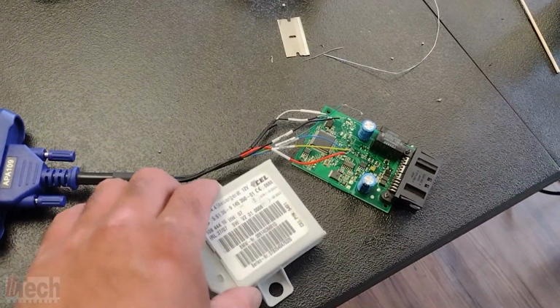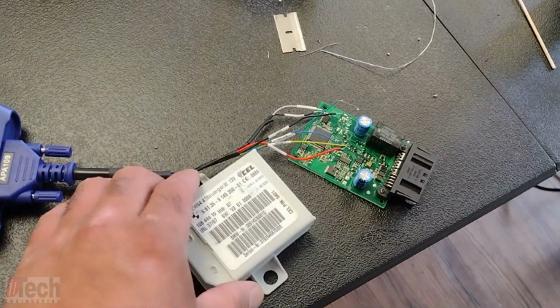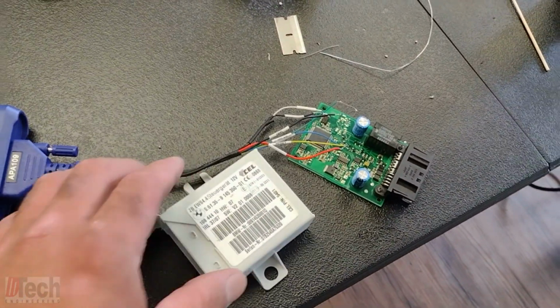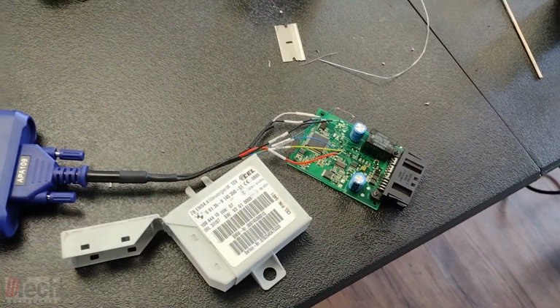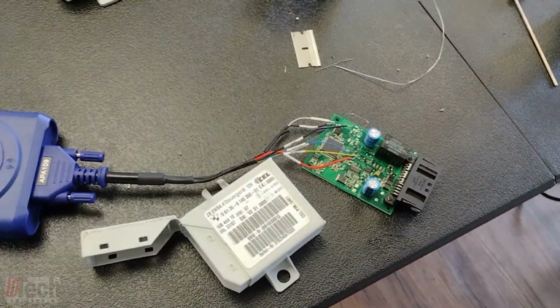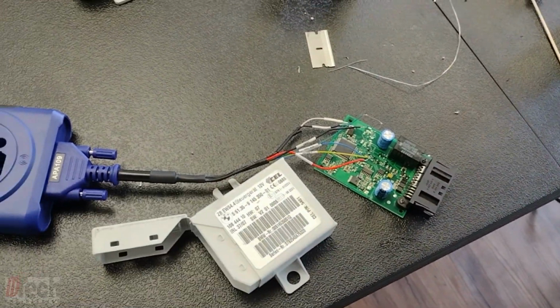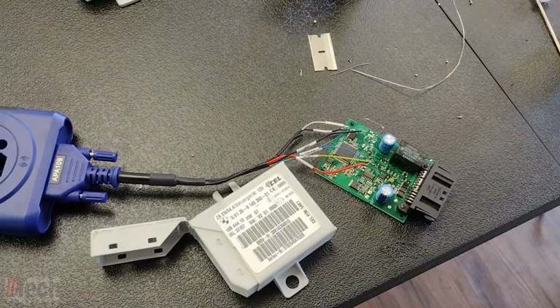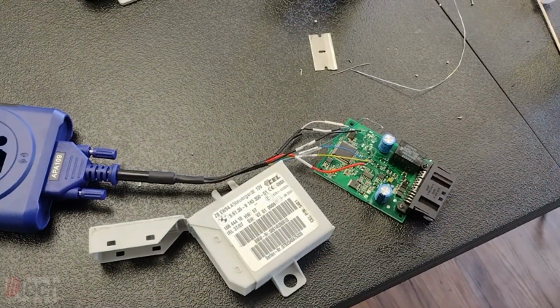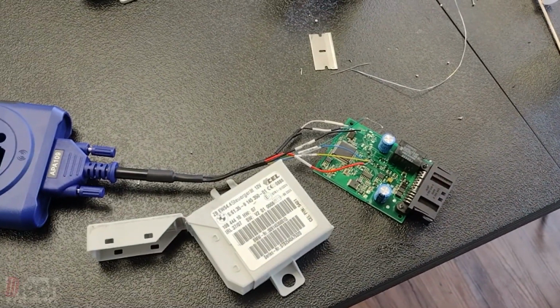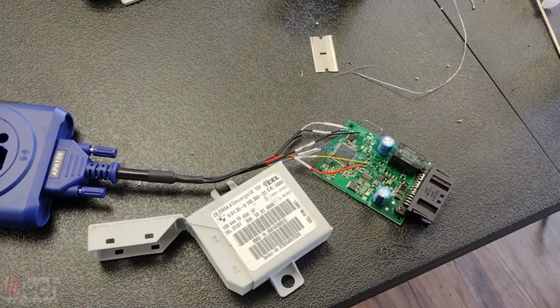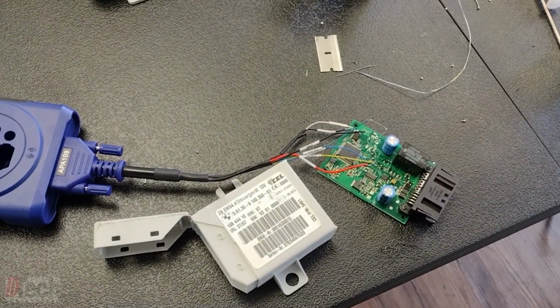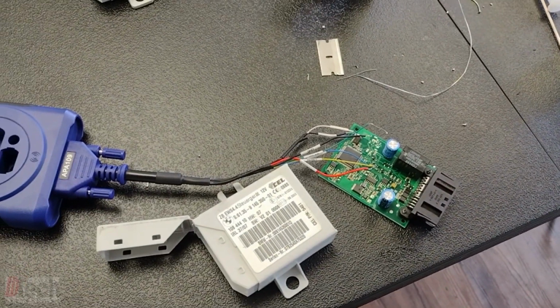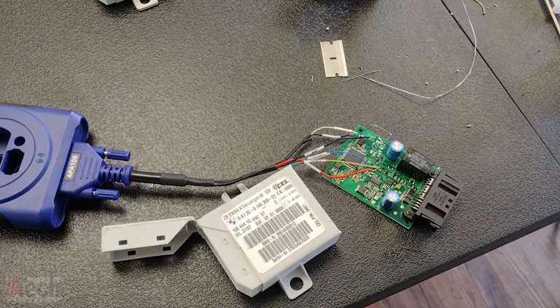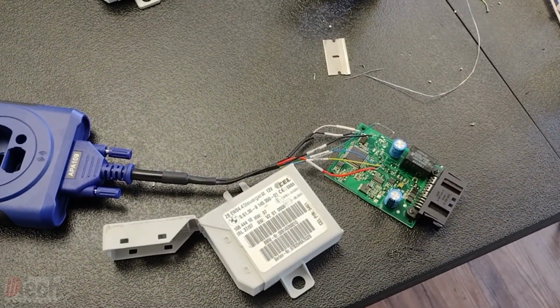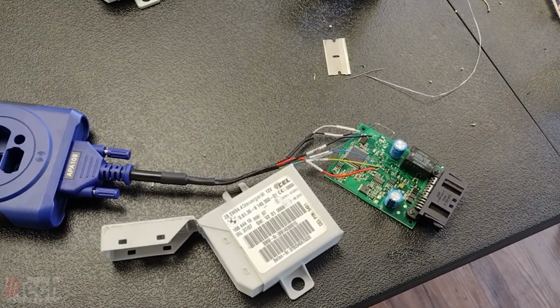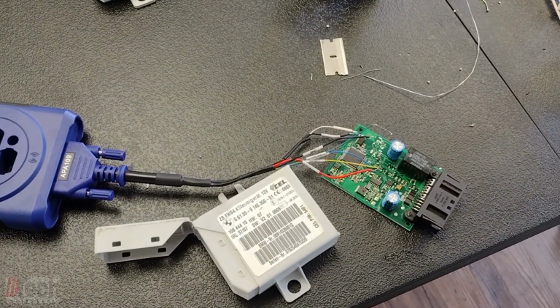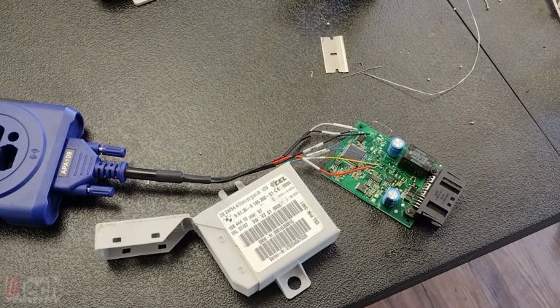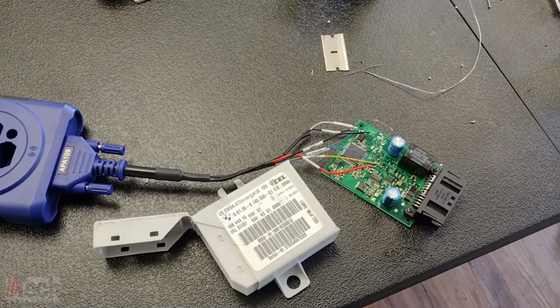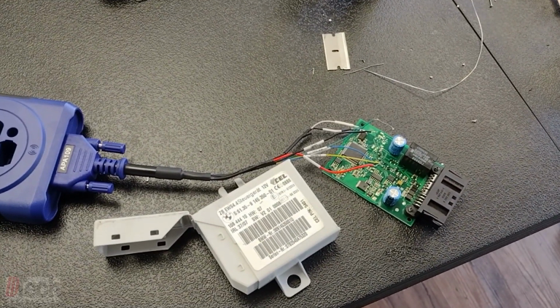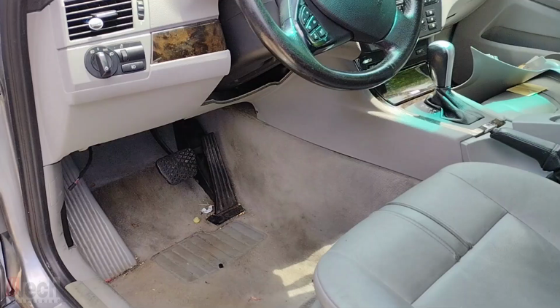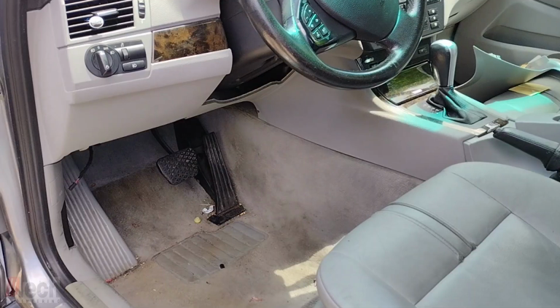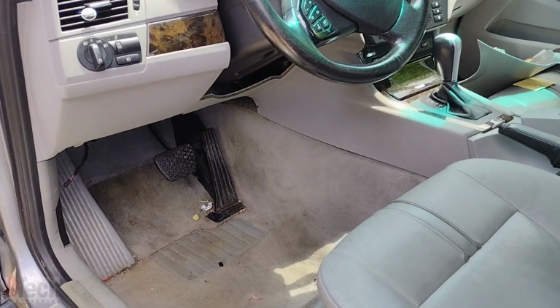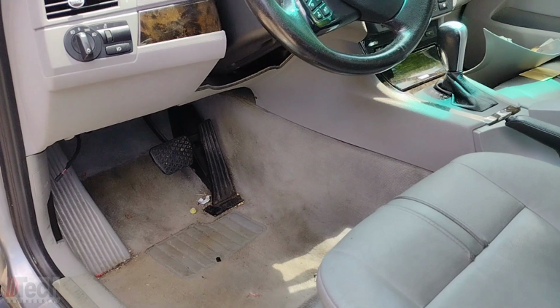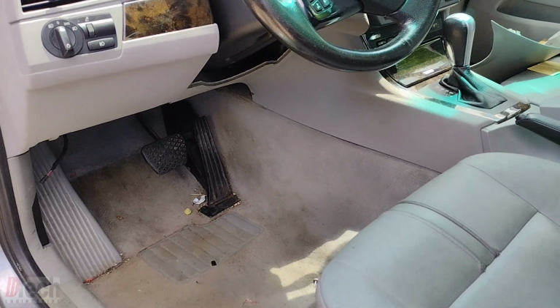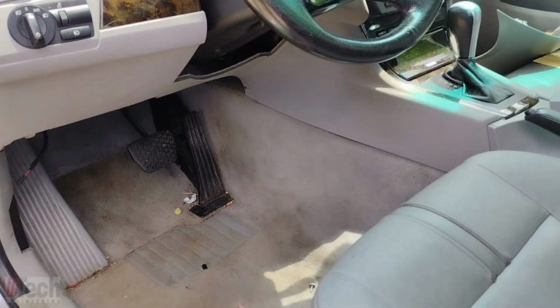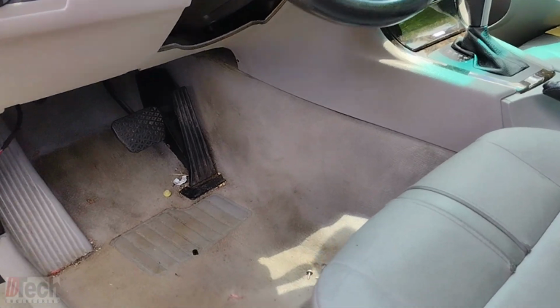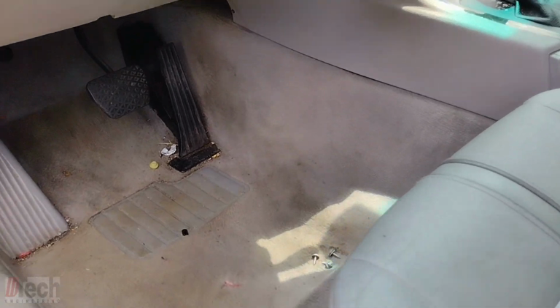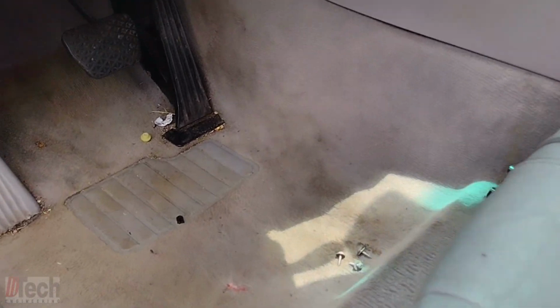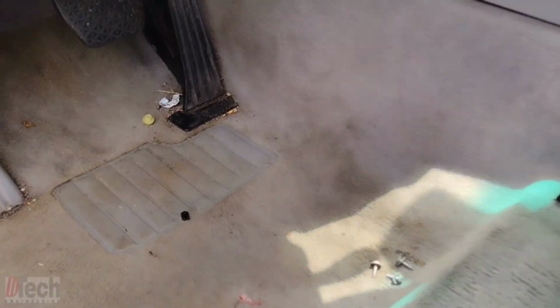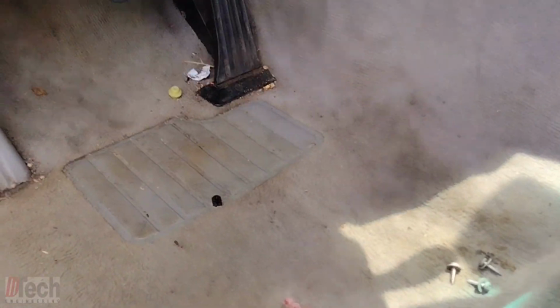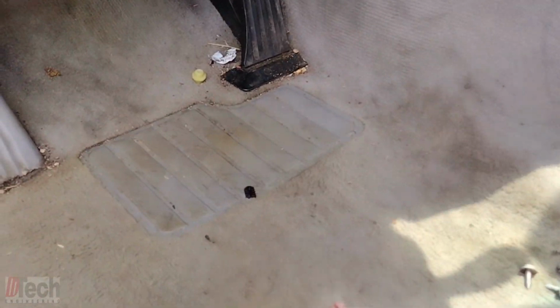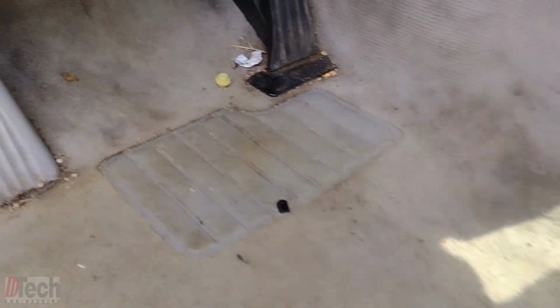Now all we do is take this off, put it in its case, put it back in the vehicle, and get the car running.